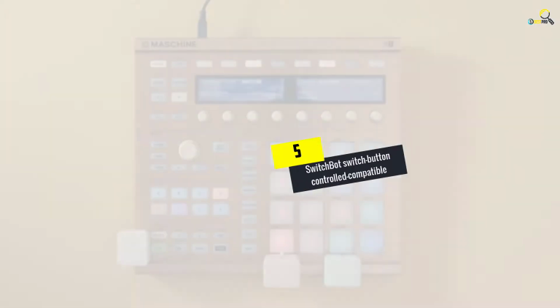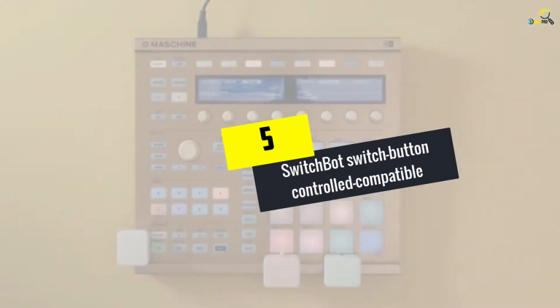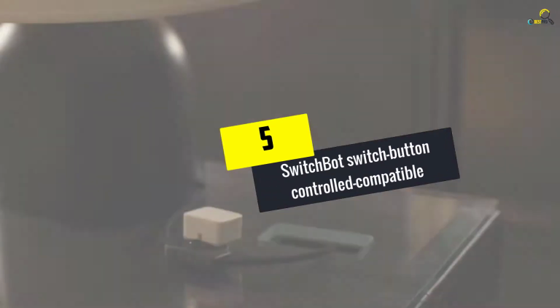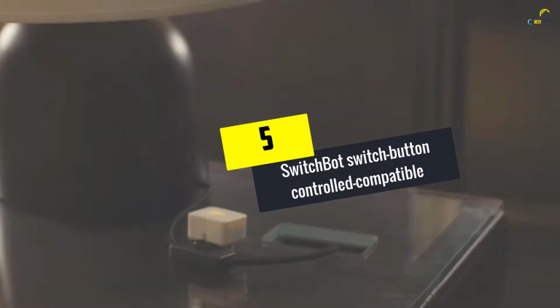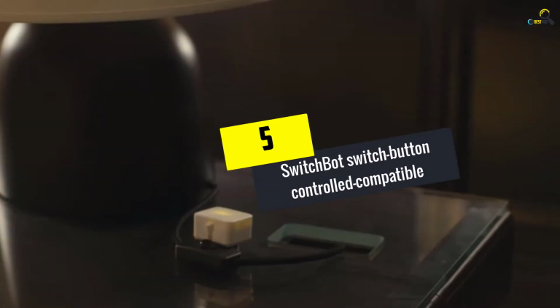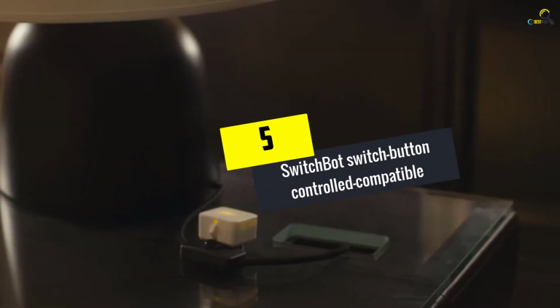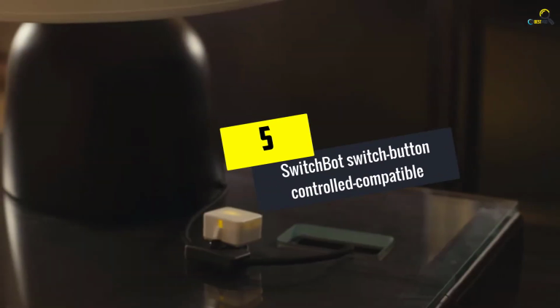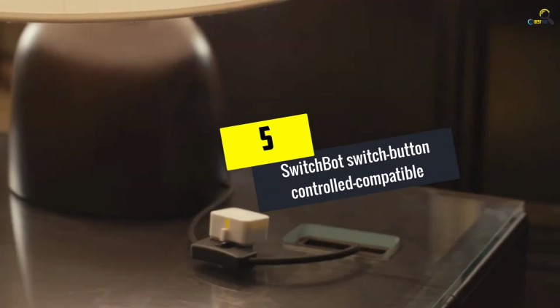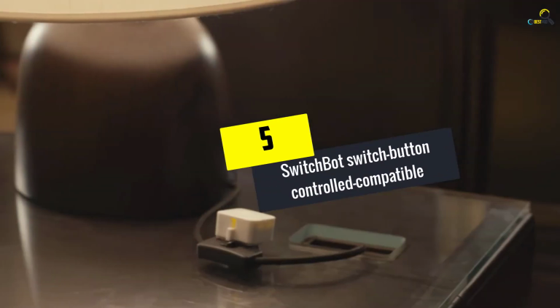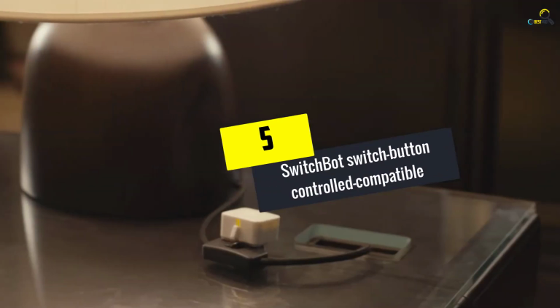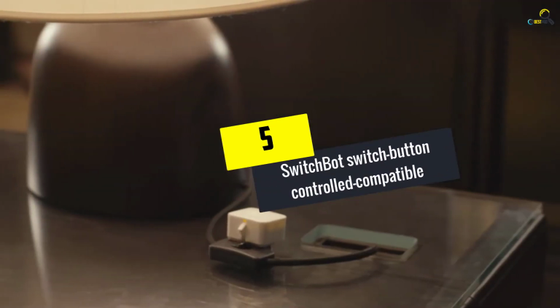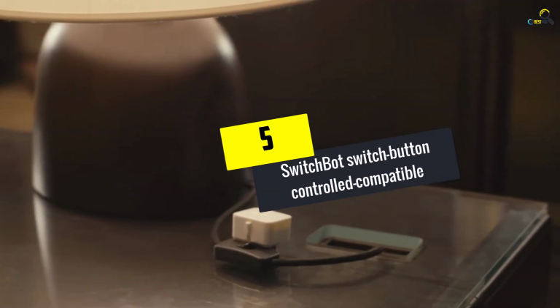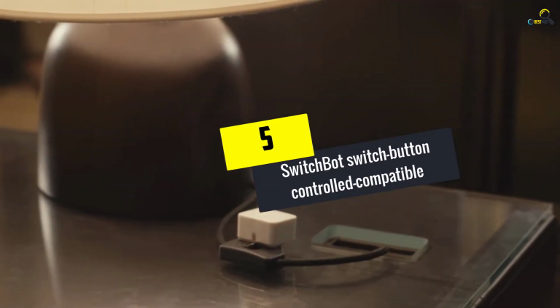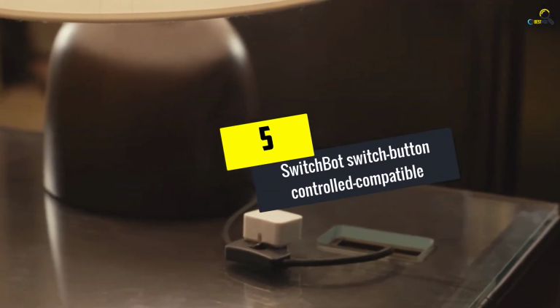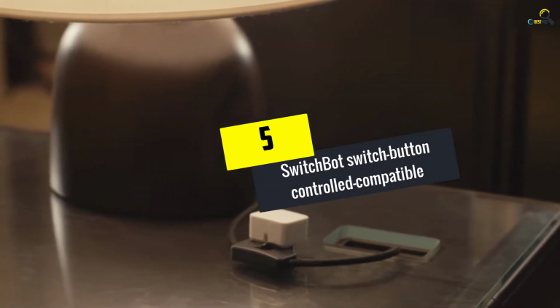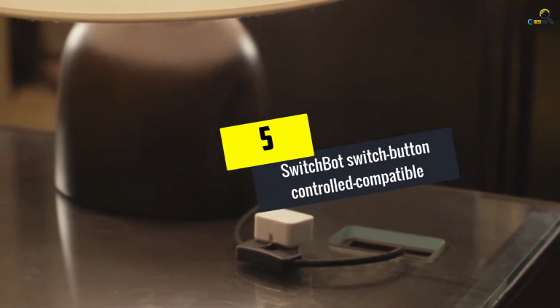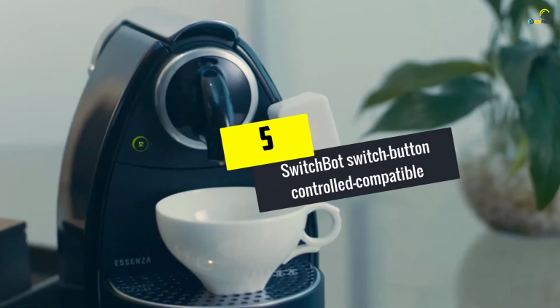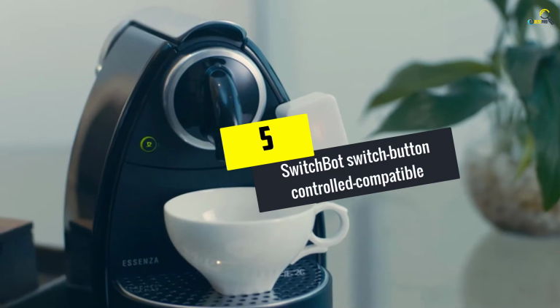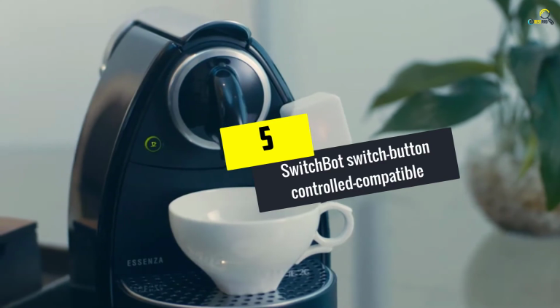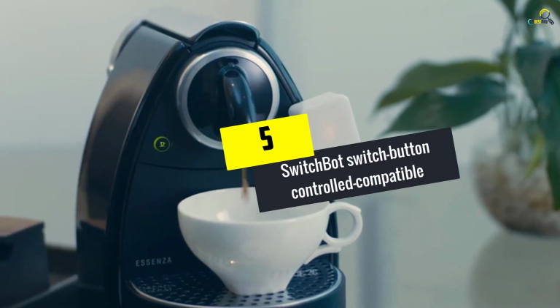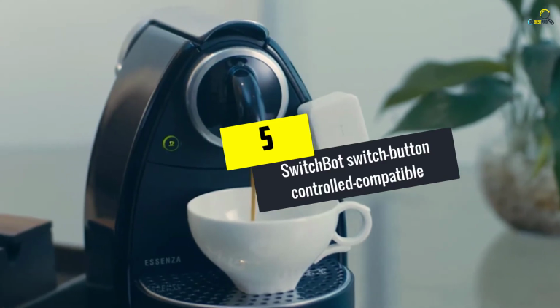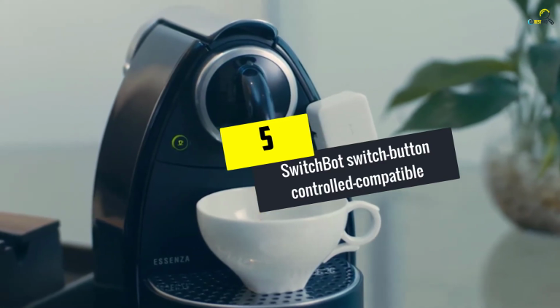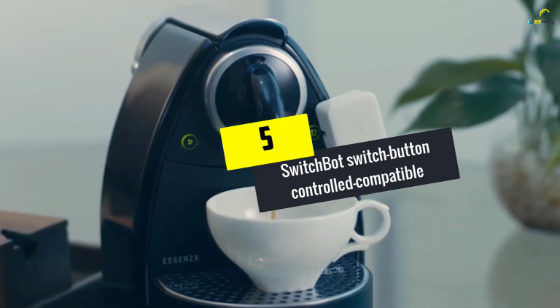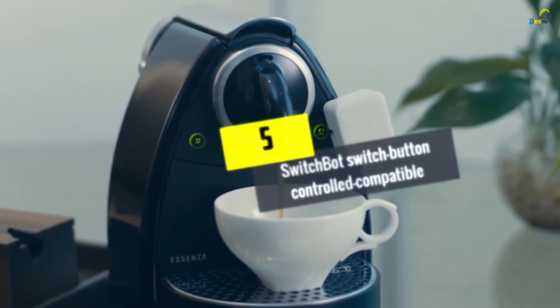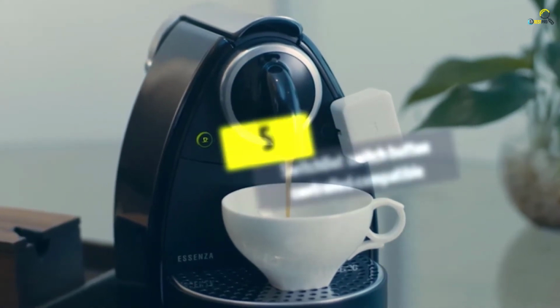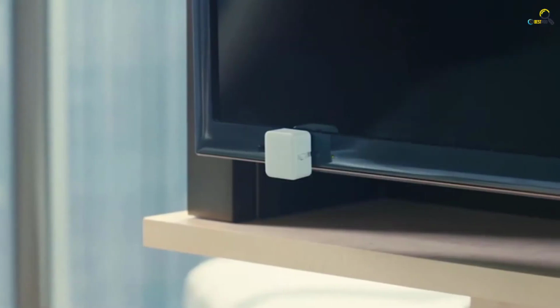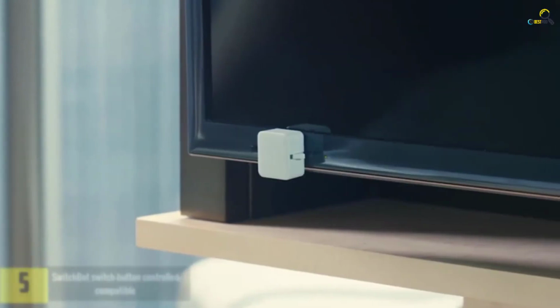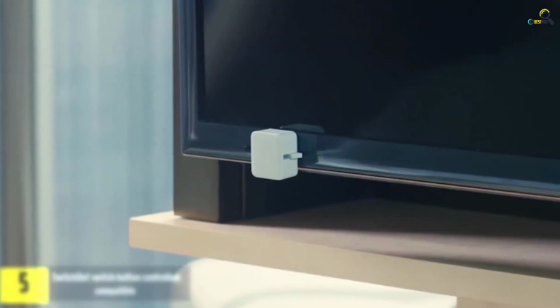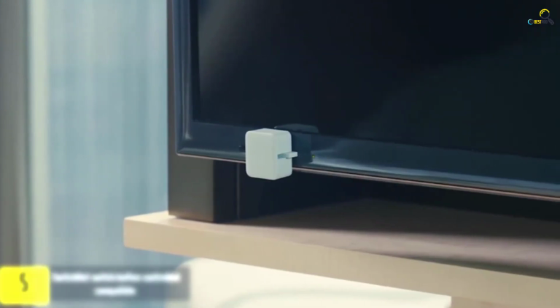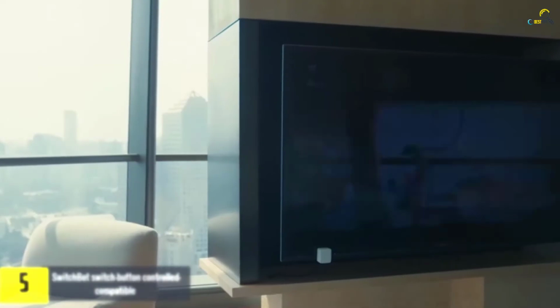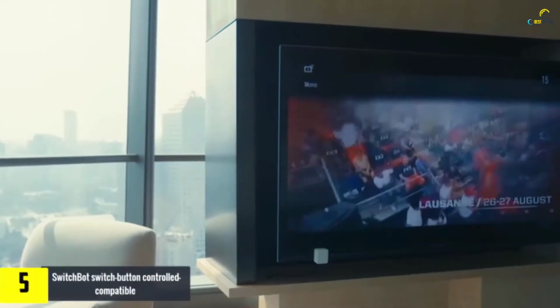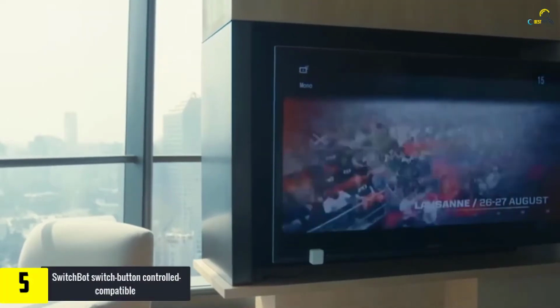Starting at number 5, we have the SwitchBot switch button controlled compatible, best for power saving.